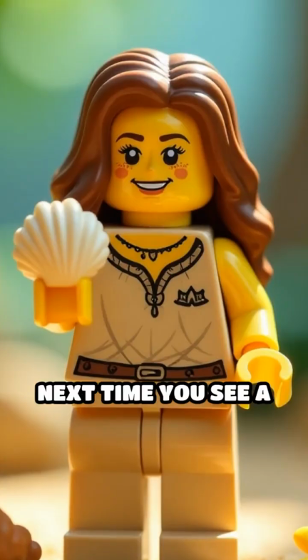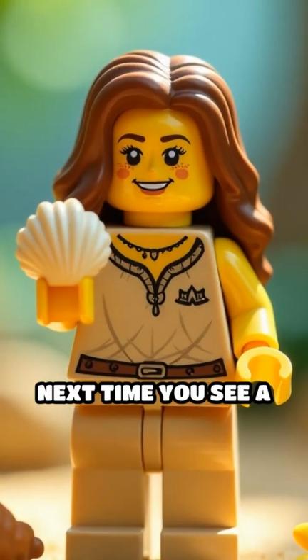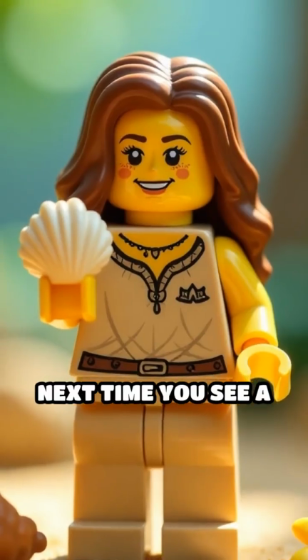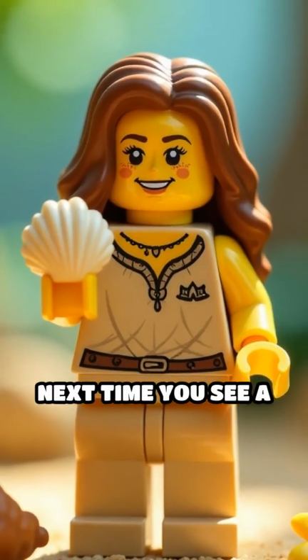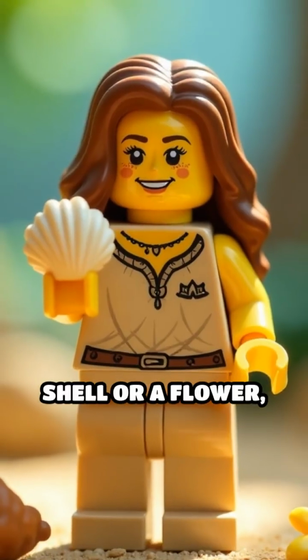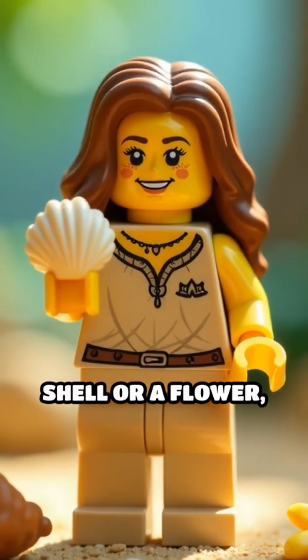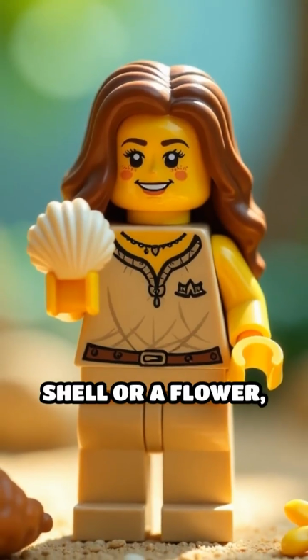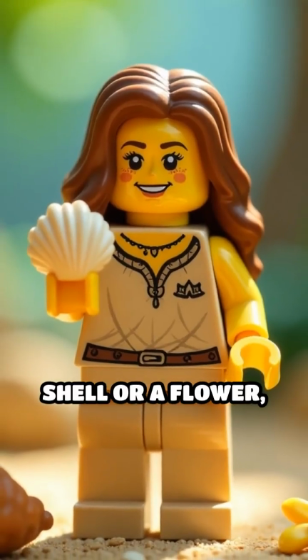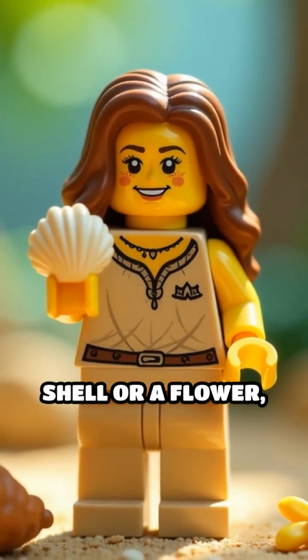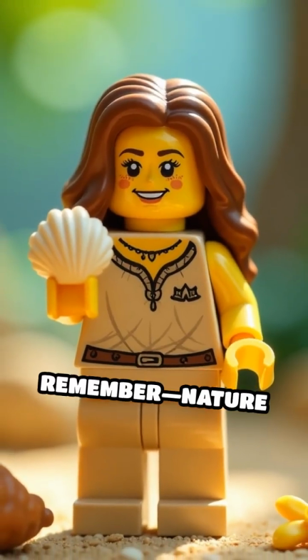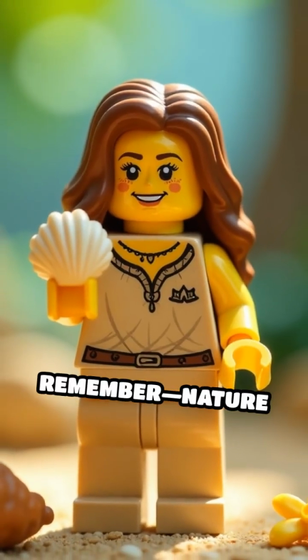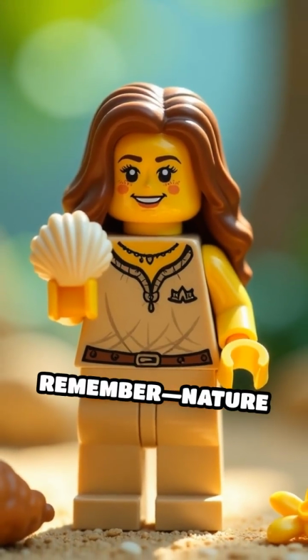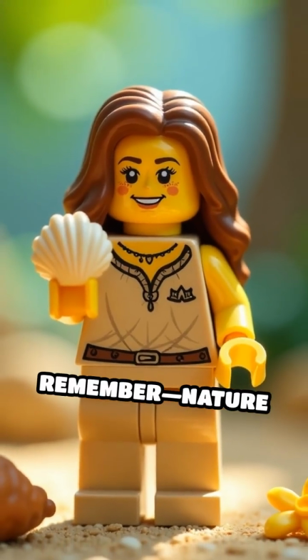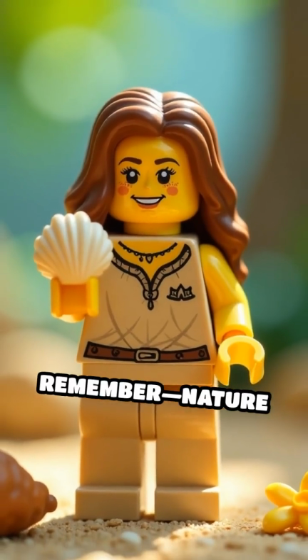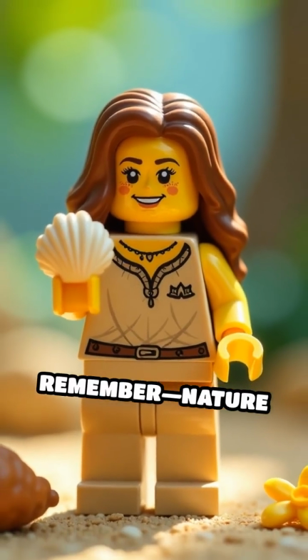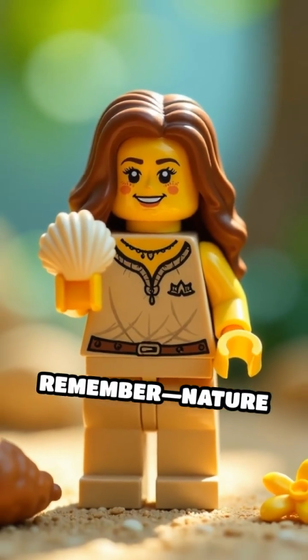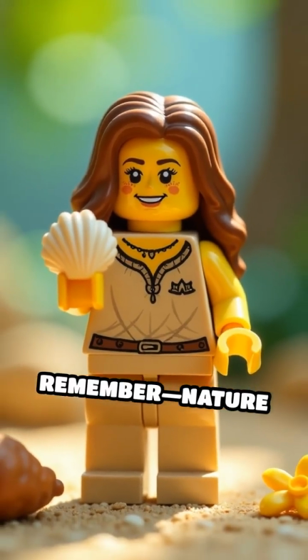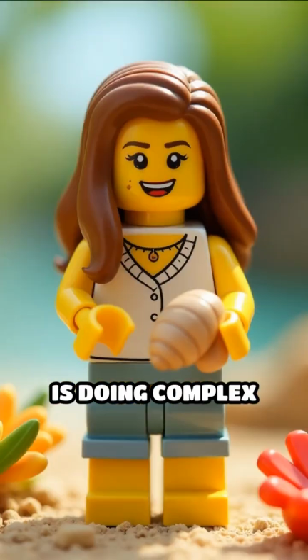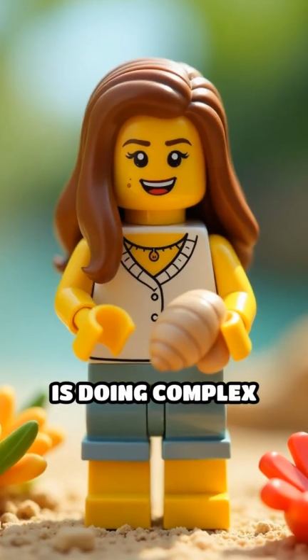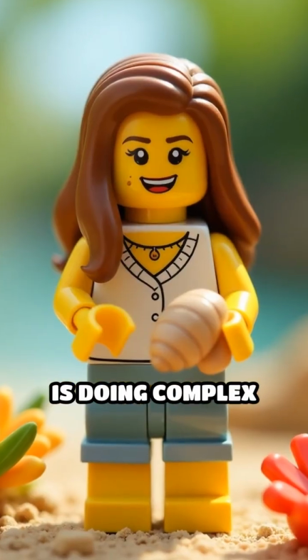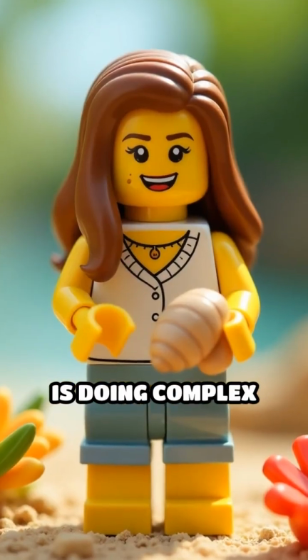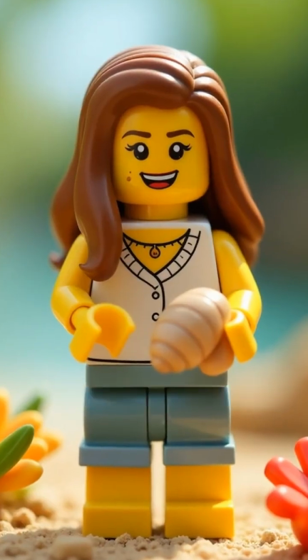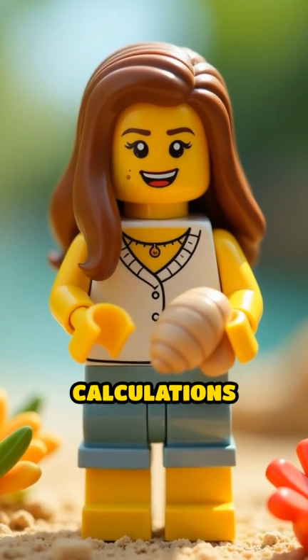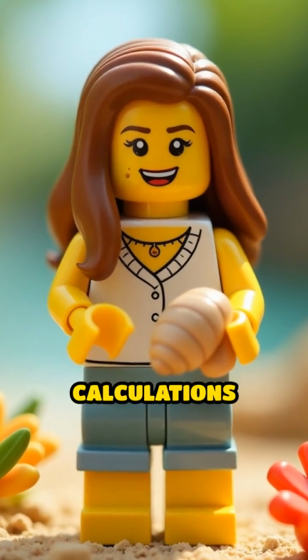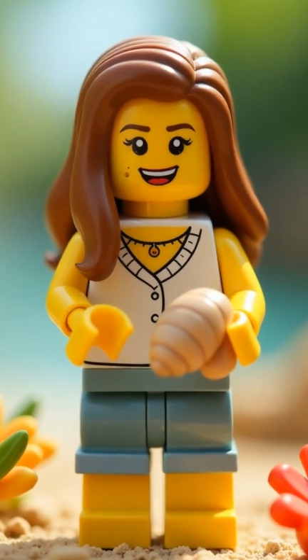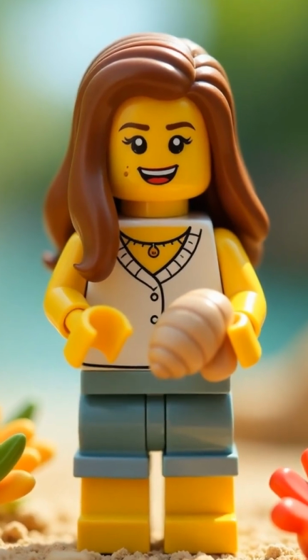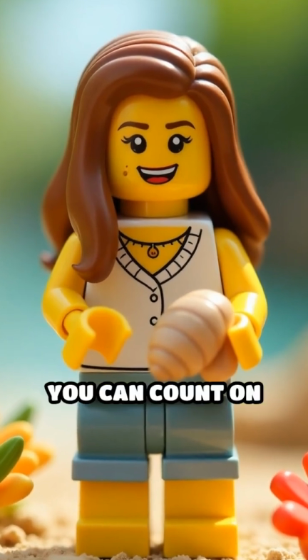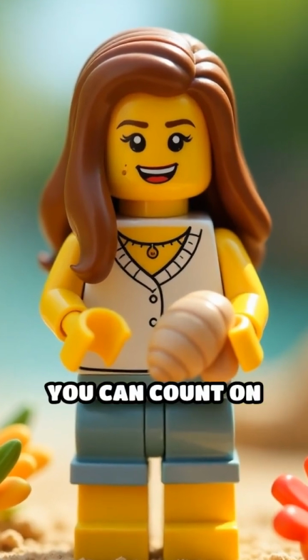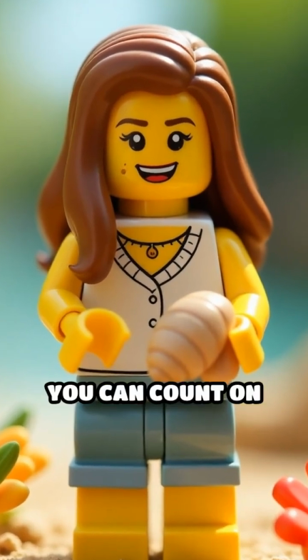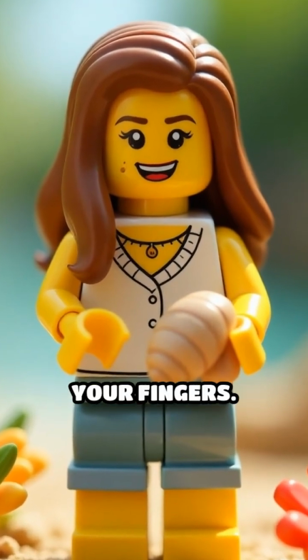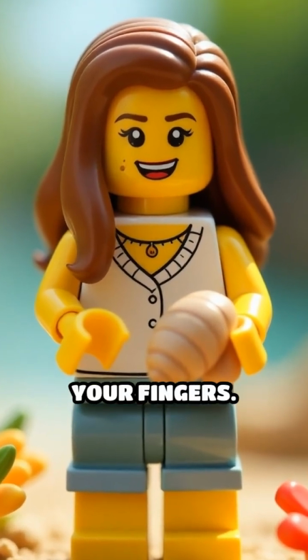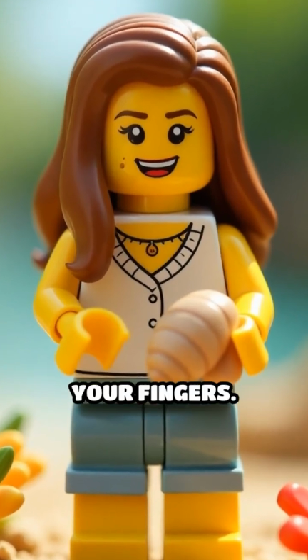Next time you see a shell or a flower, remember: nature is doing complex calculations you can count on your fingers.